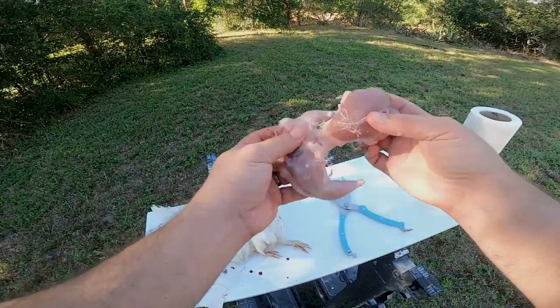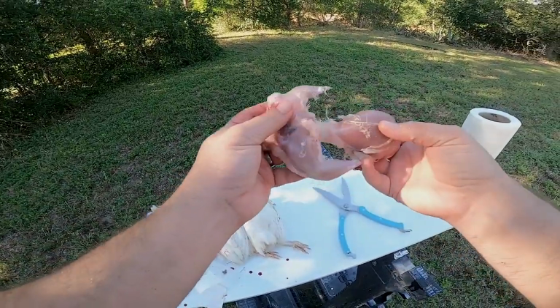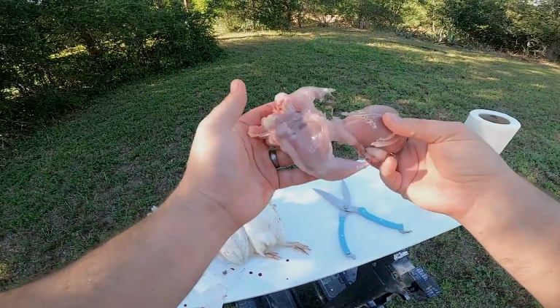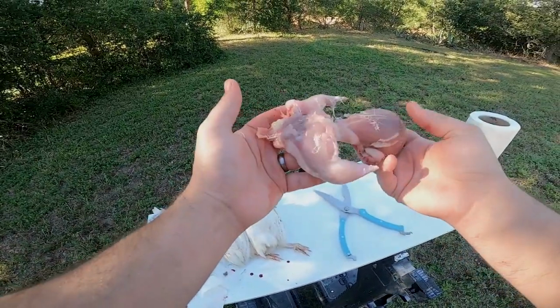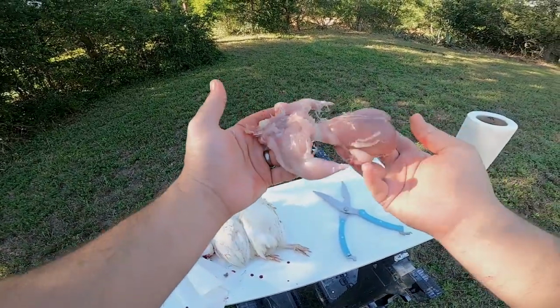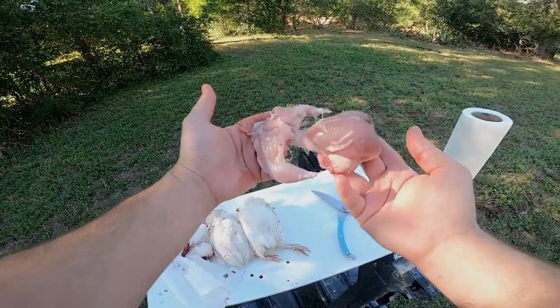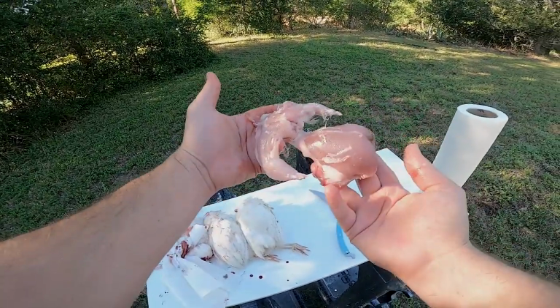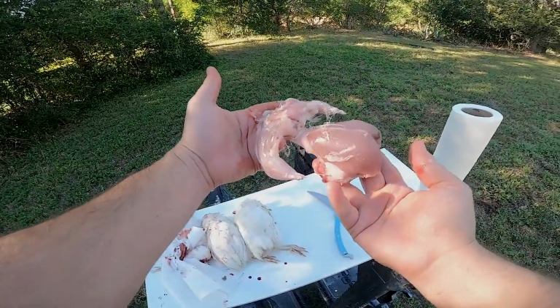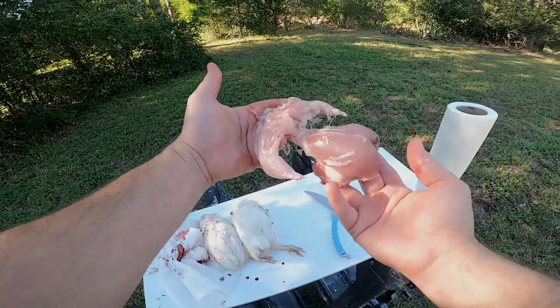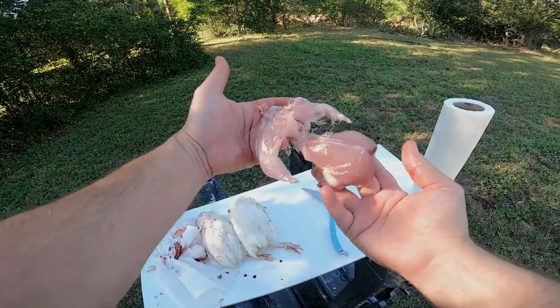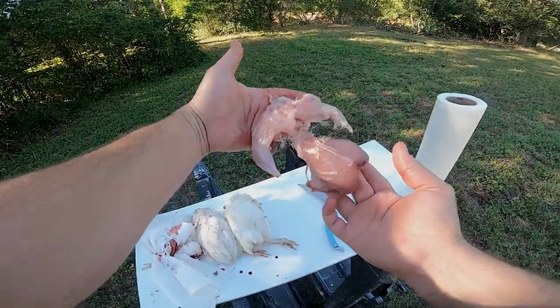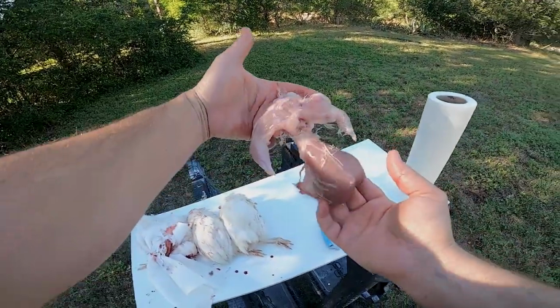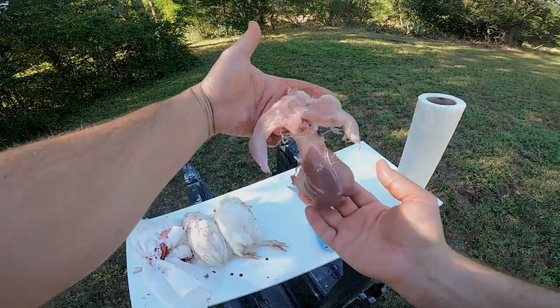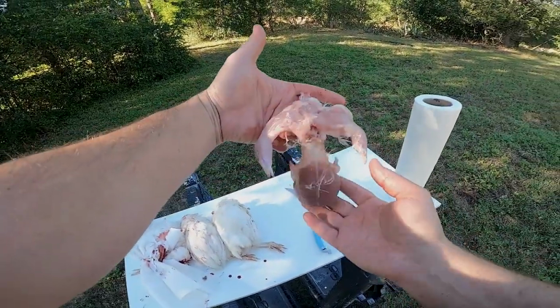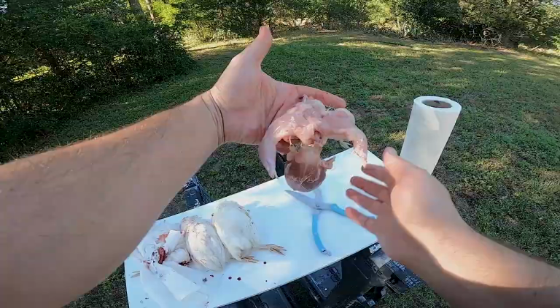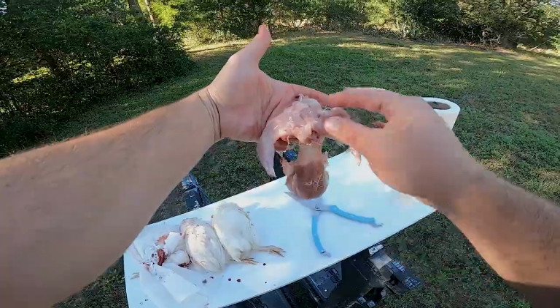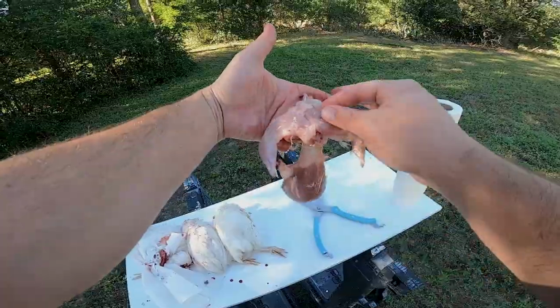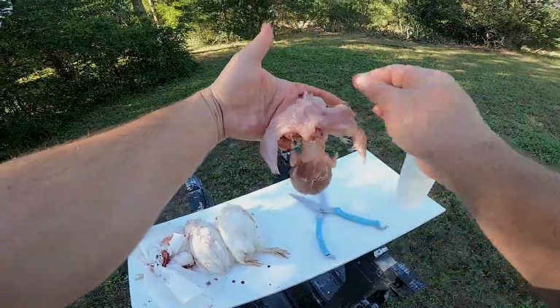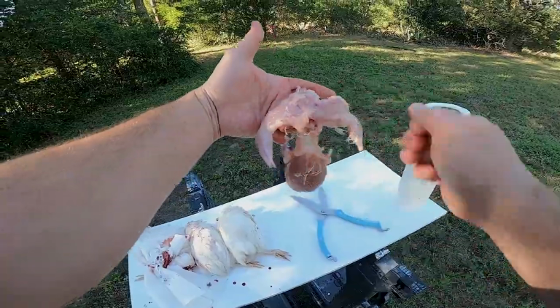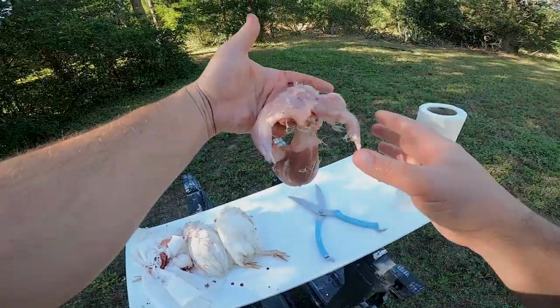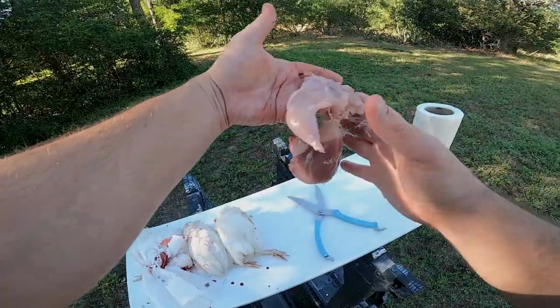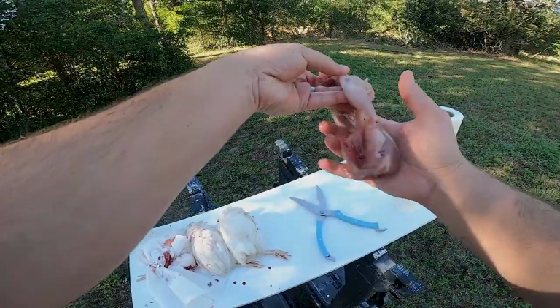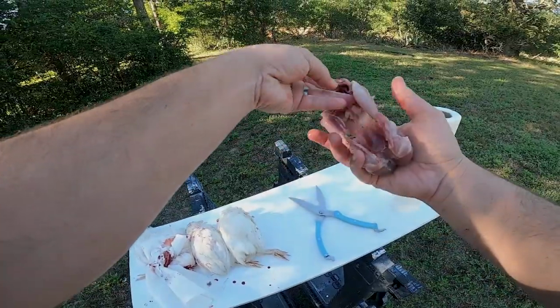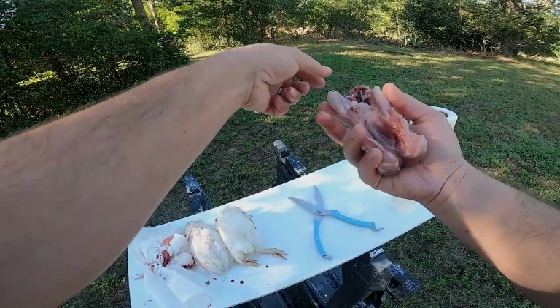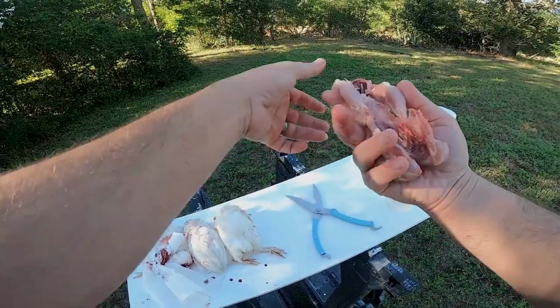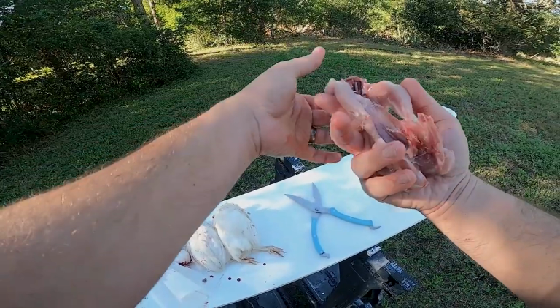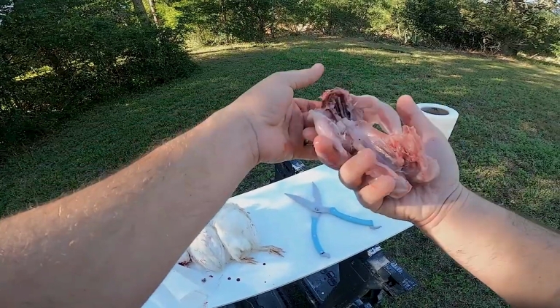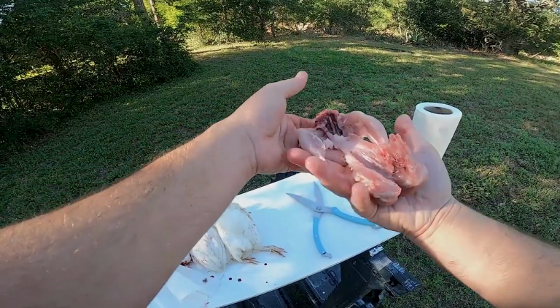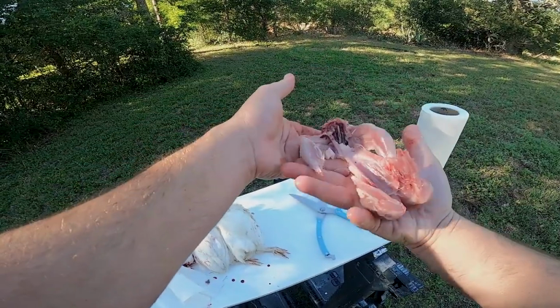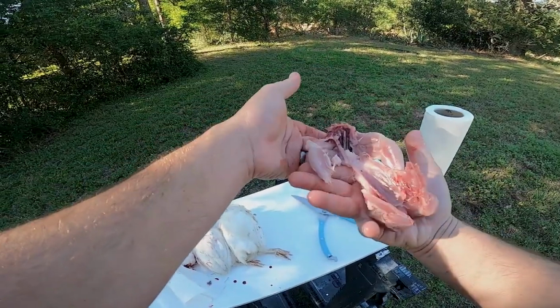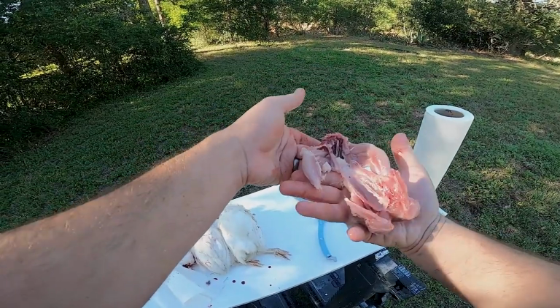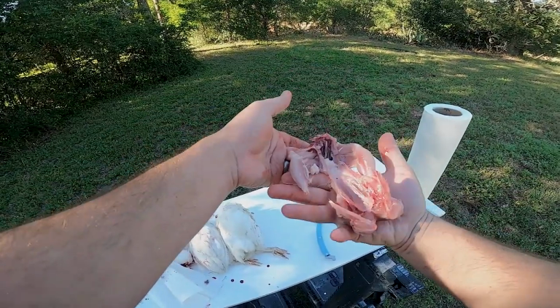Just like that — you have your breast and your legs, all clean.